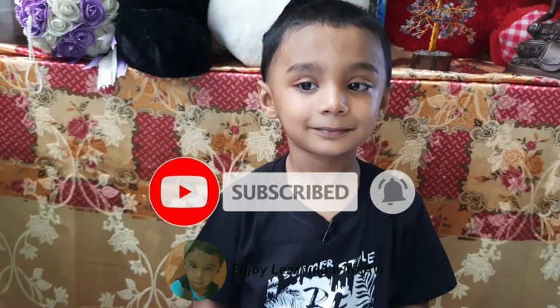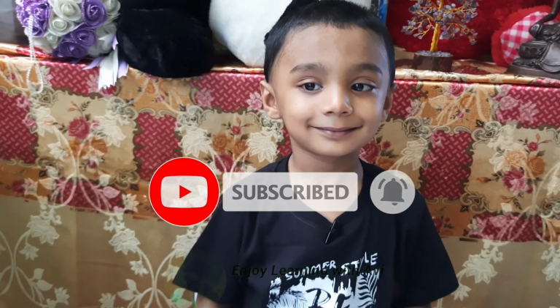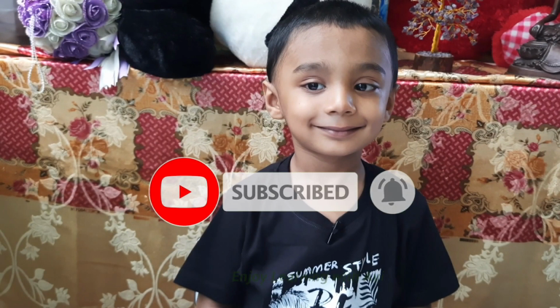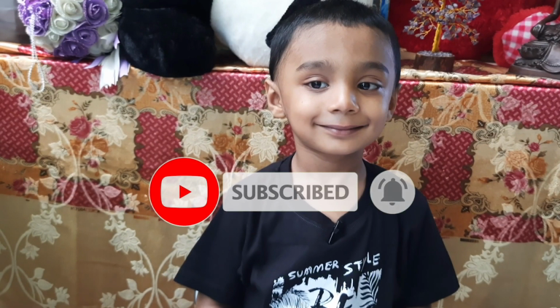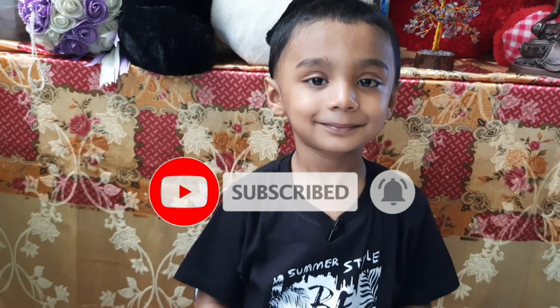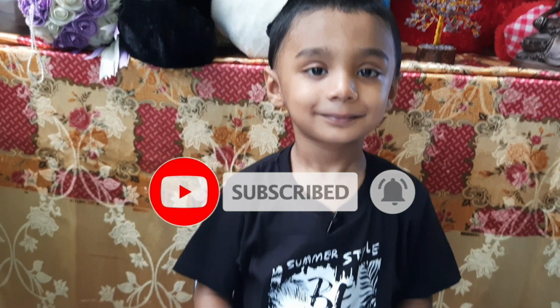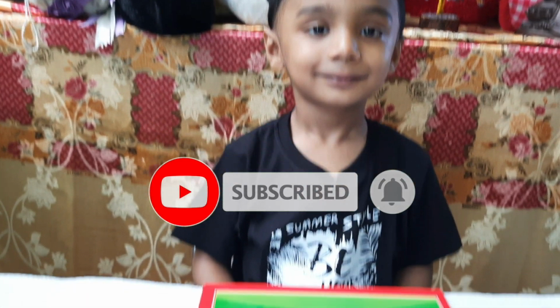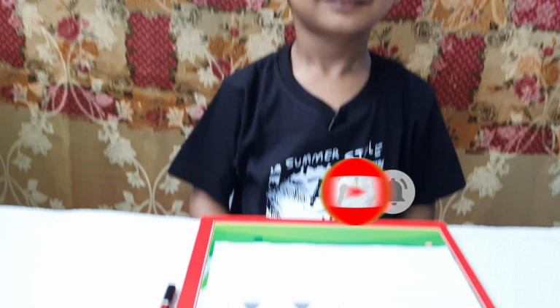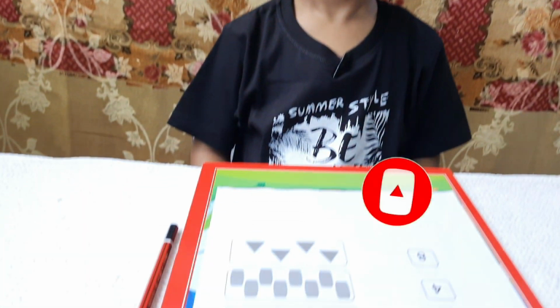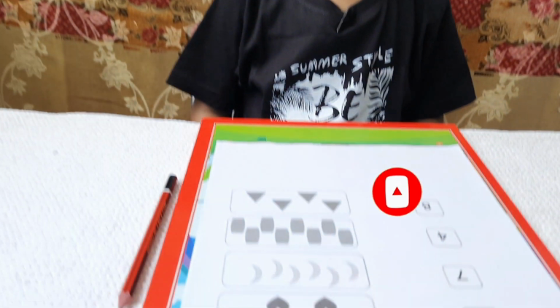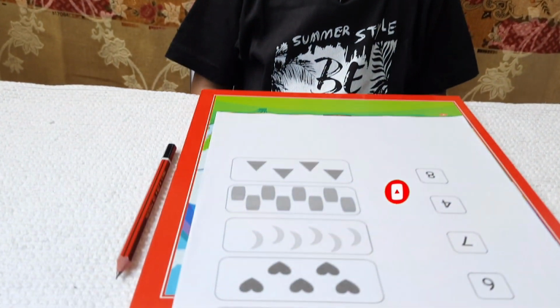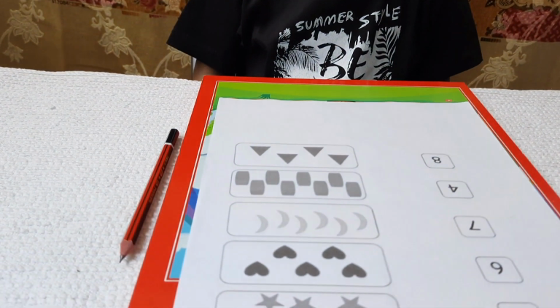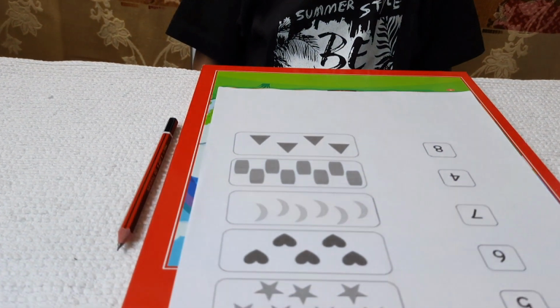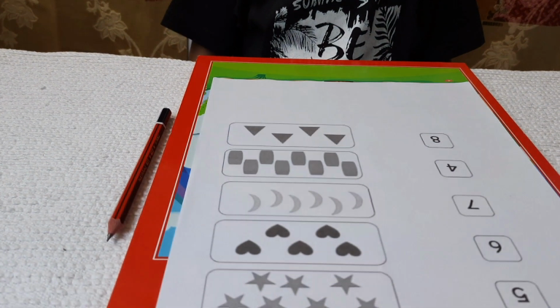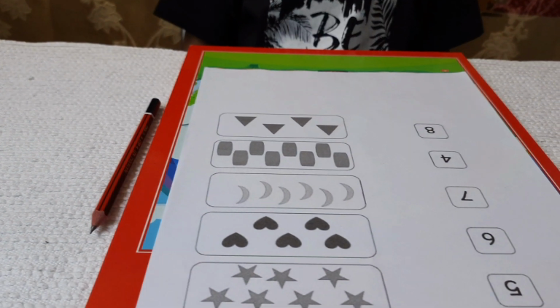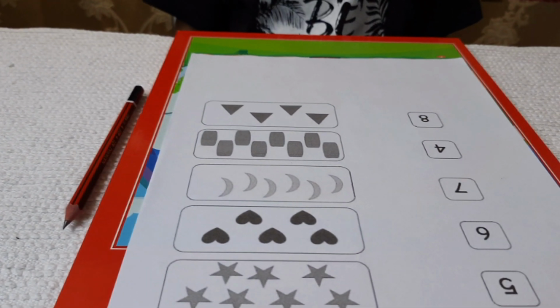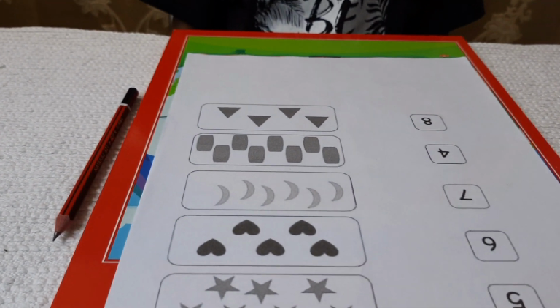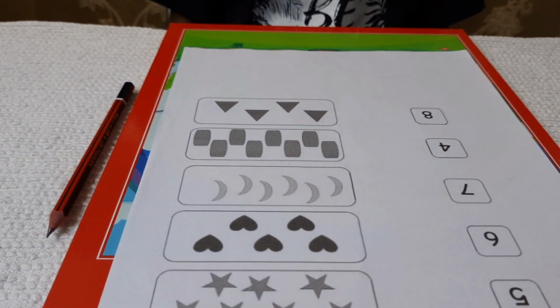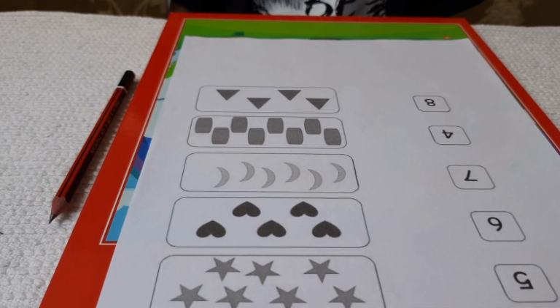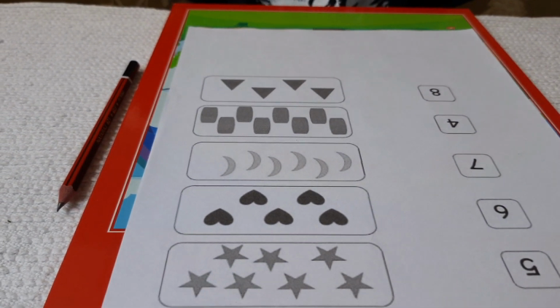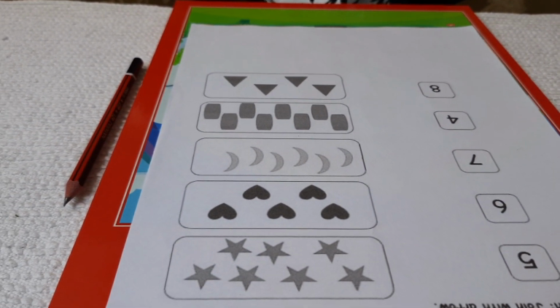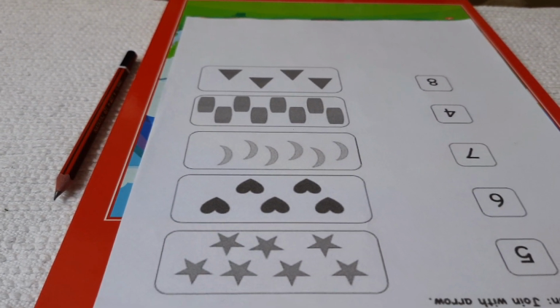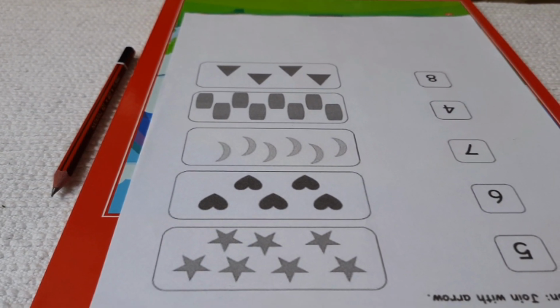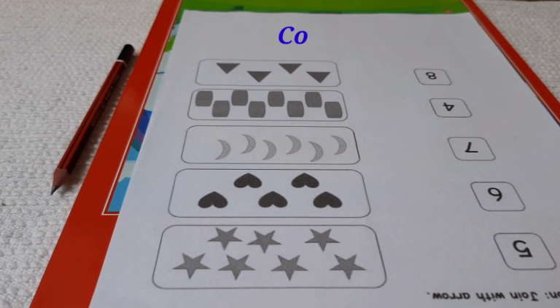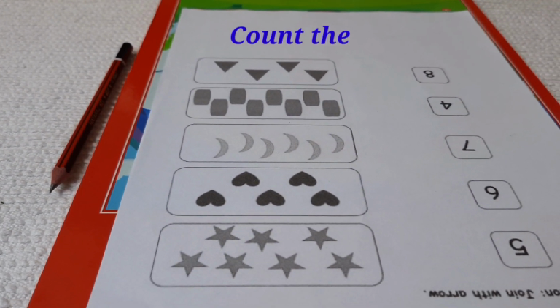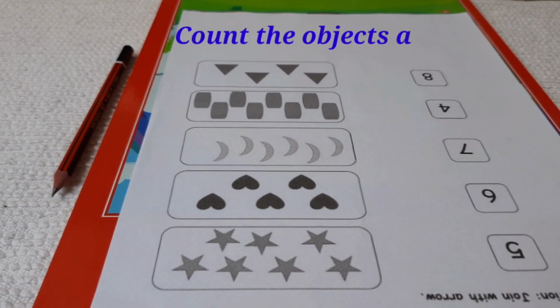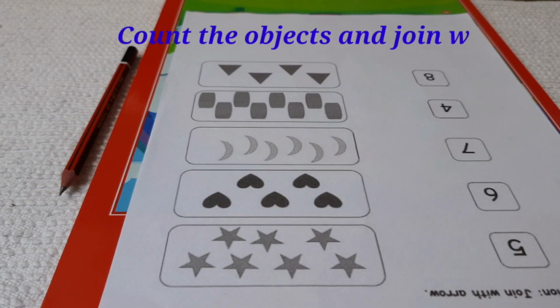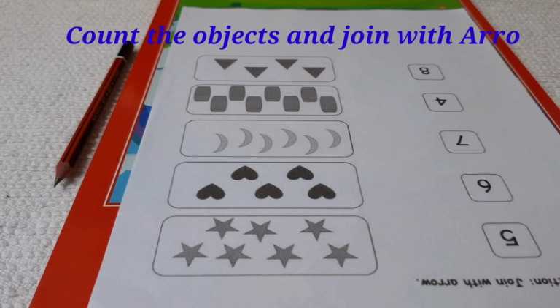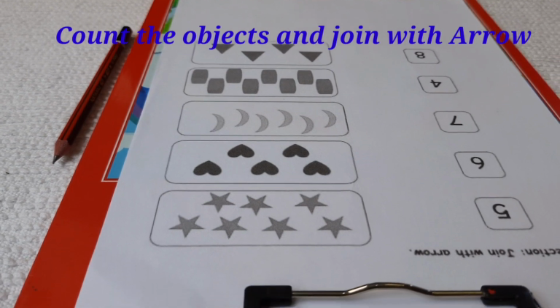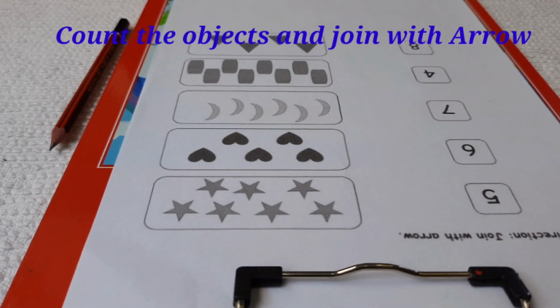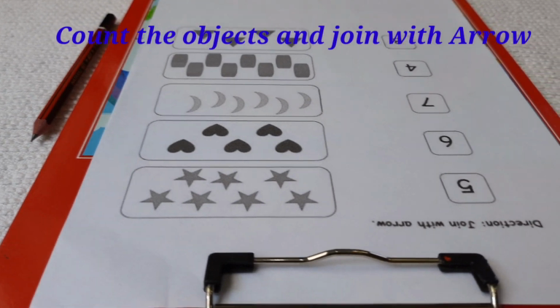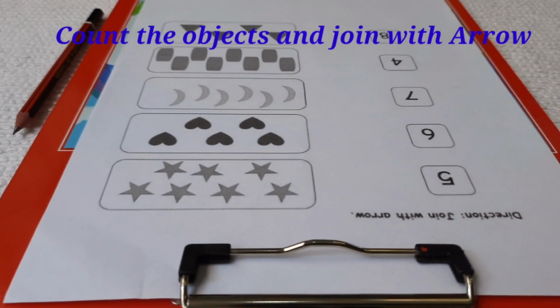Let's do the first worksheet: count the objects and join with arrow. Avnish, please start.